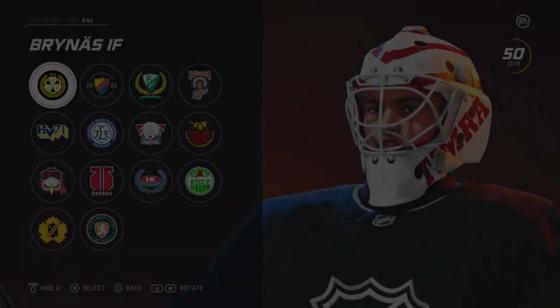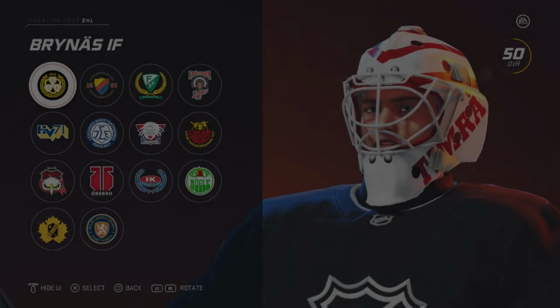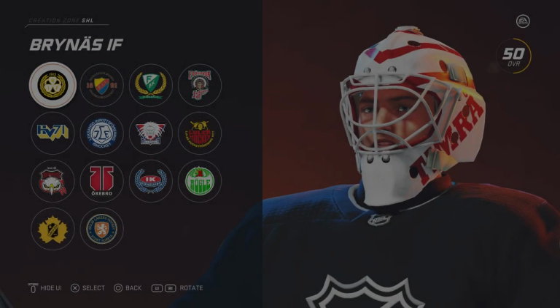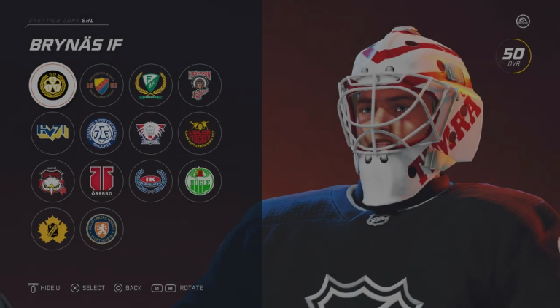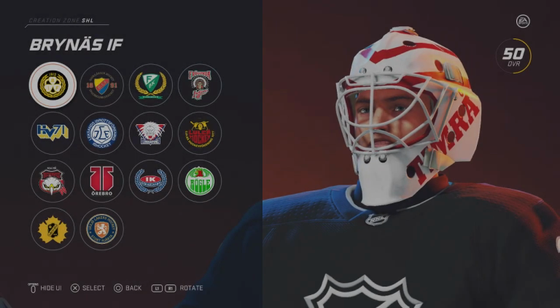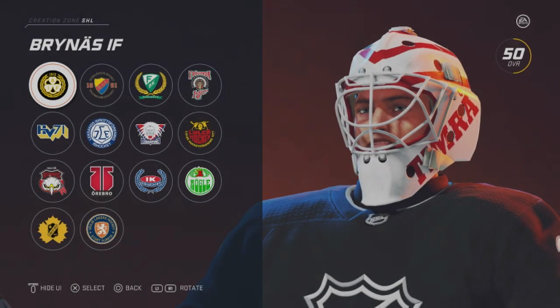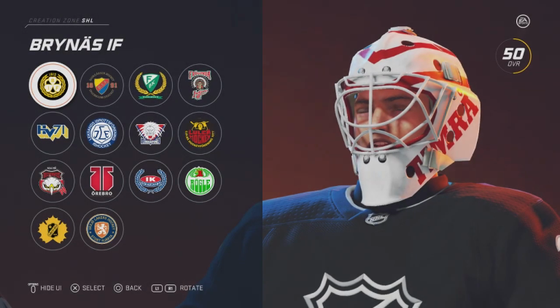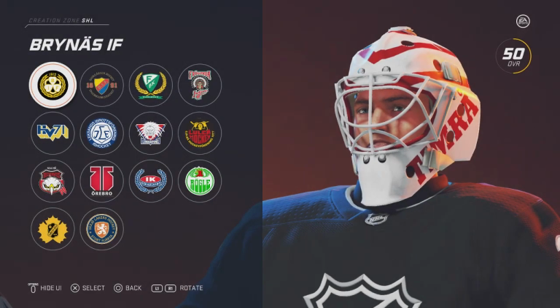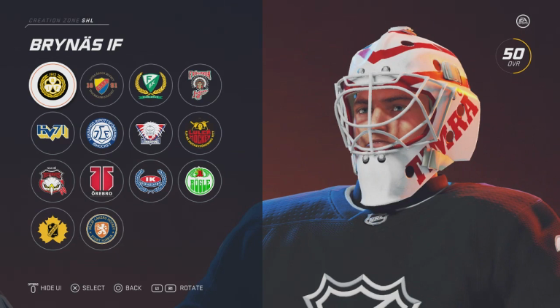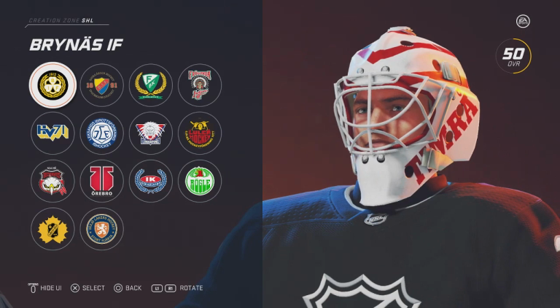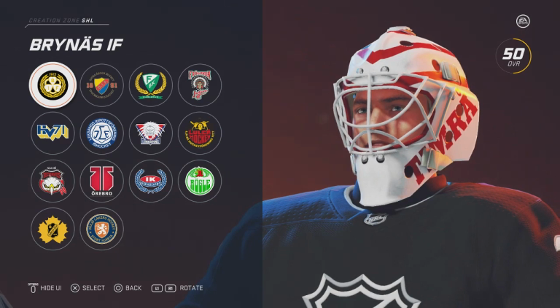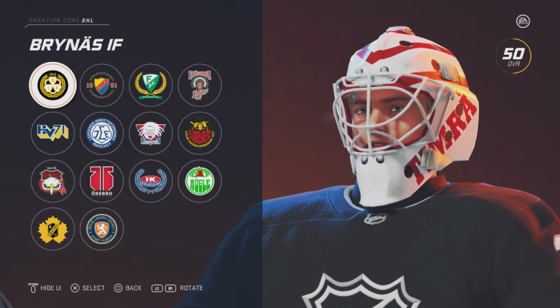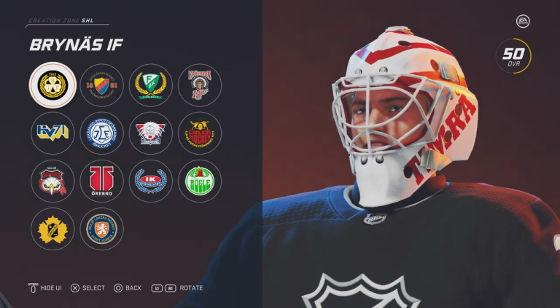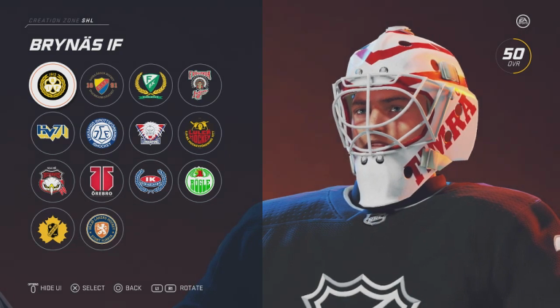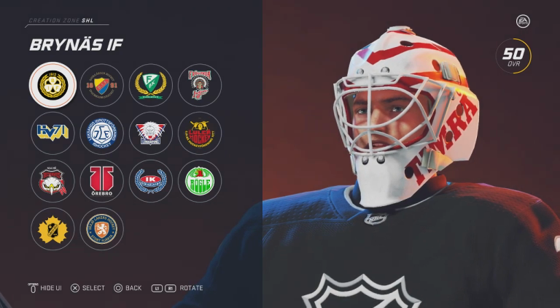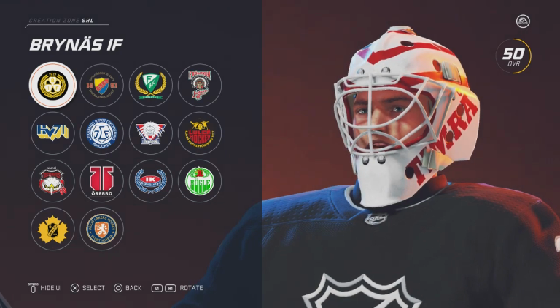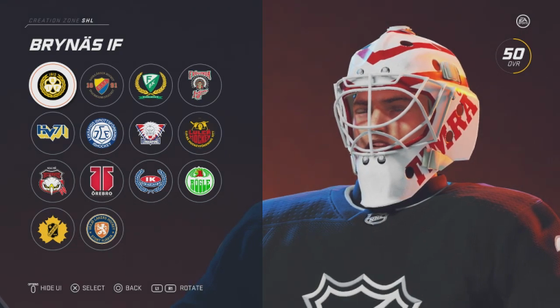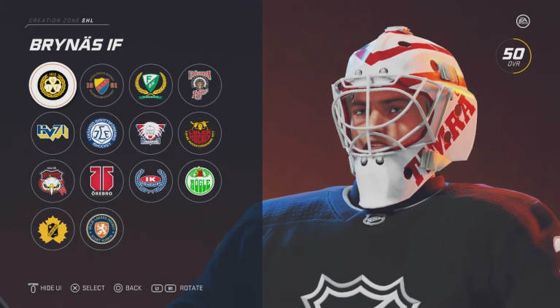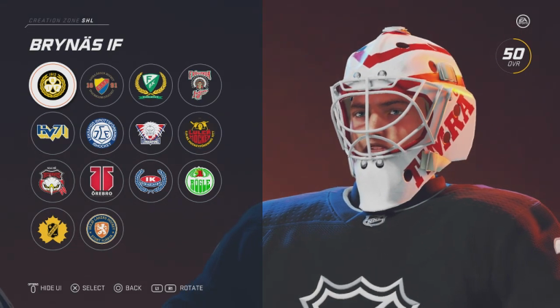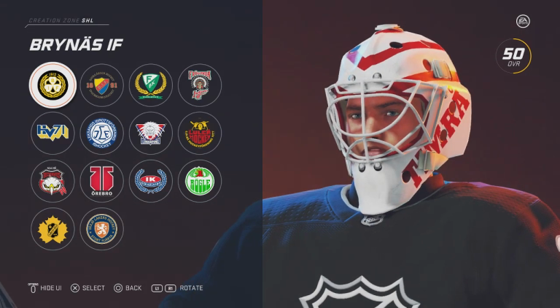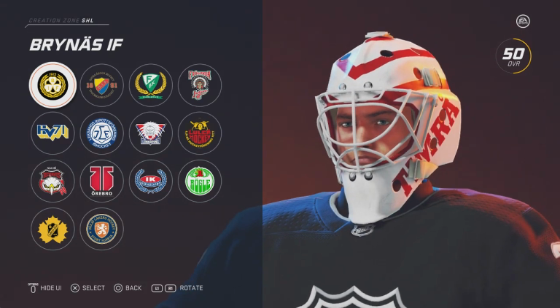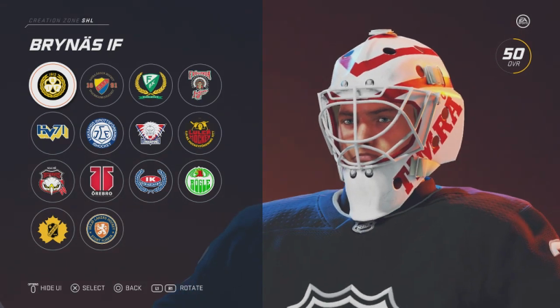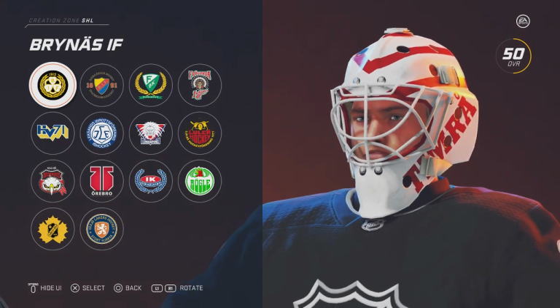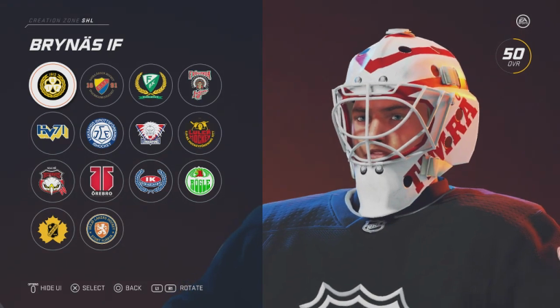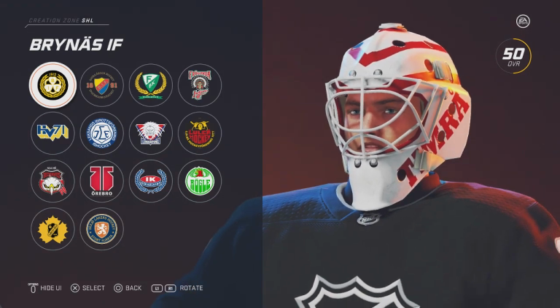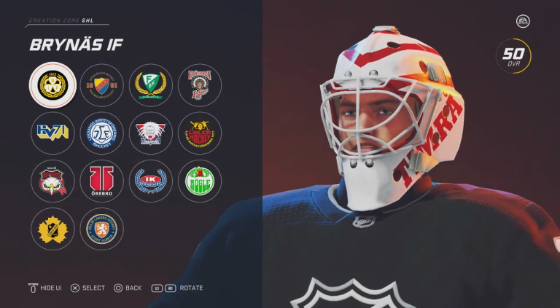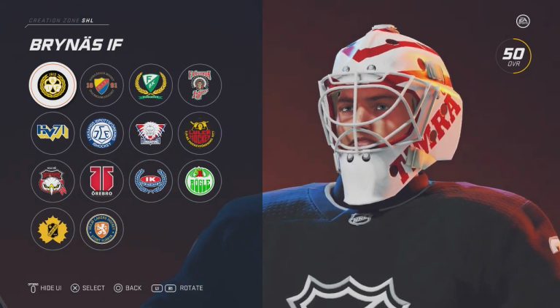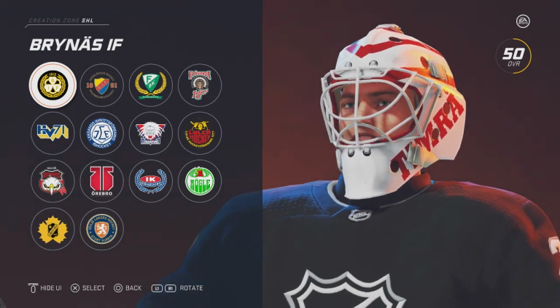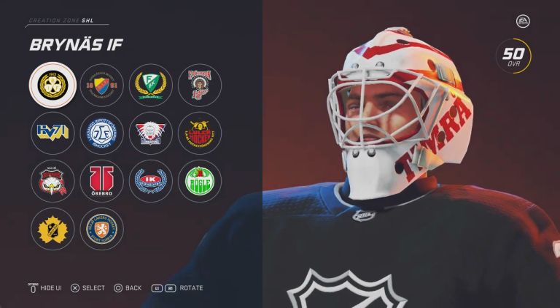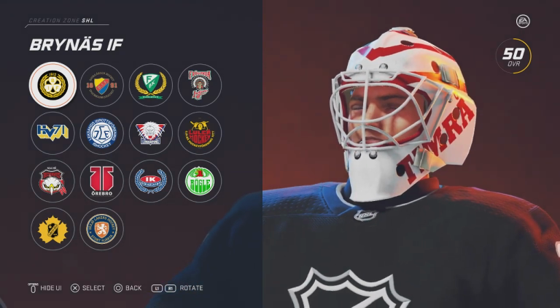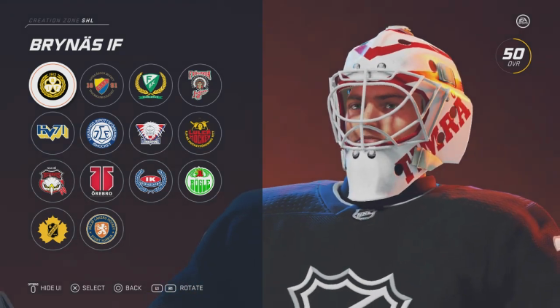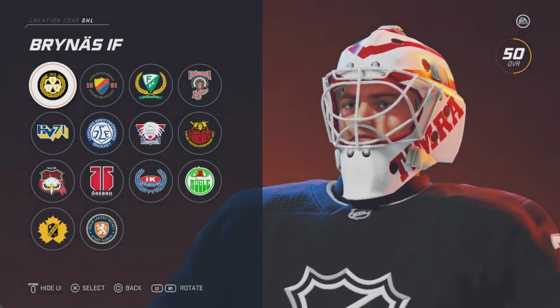What's up guys, Morgan Mark back with another video. Here we're going to be looking at the goalie masks for the Swedish Hockey League, the first division.